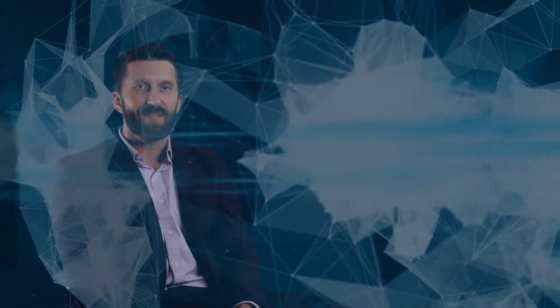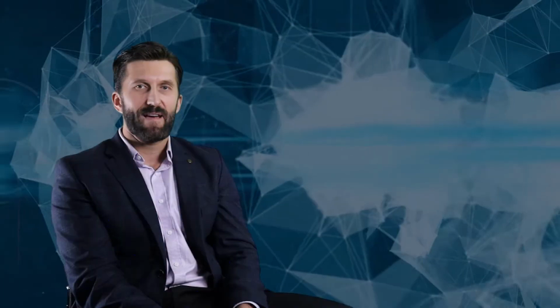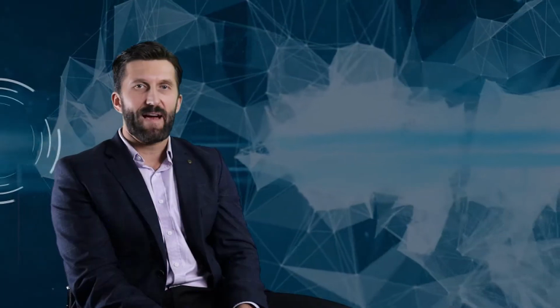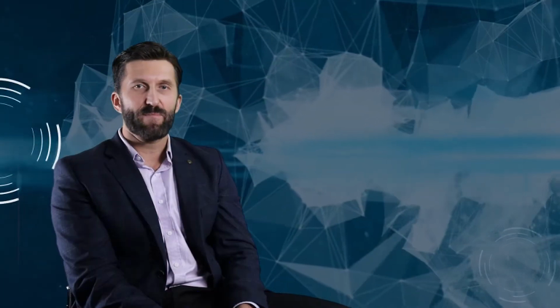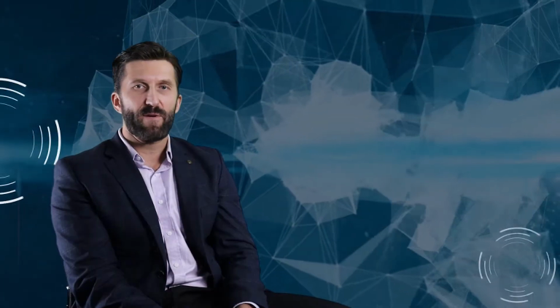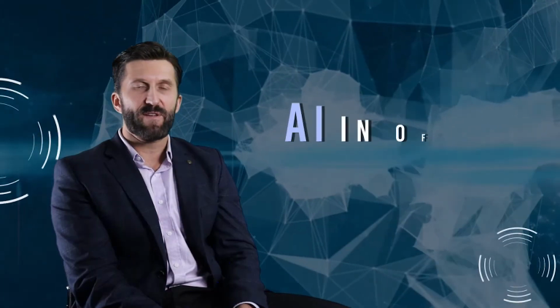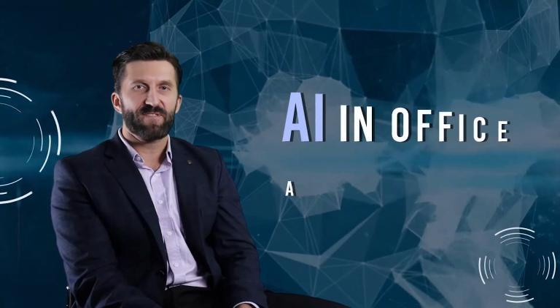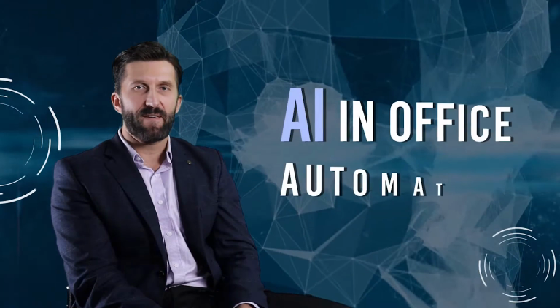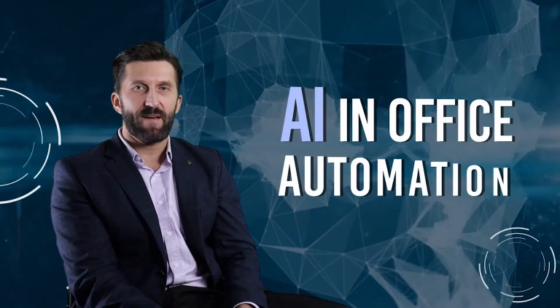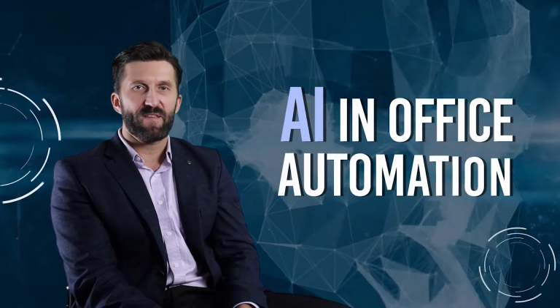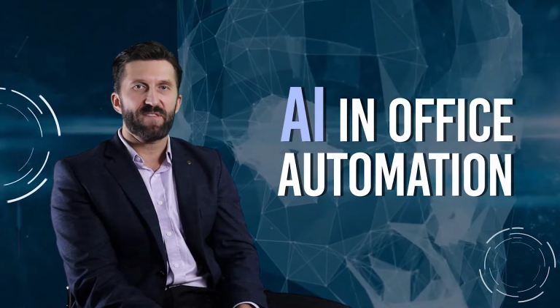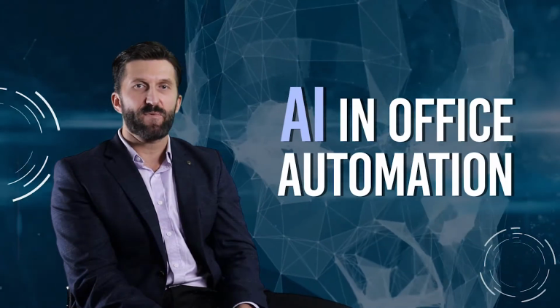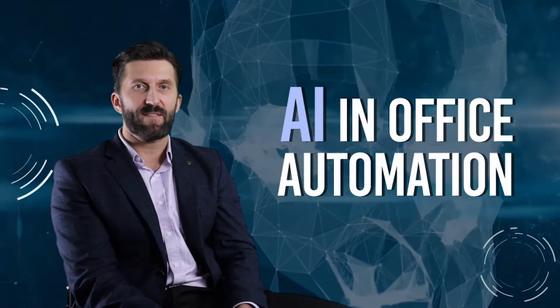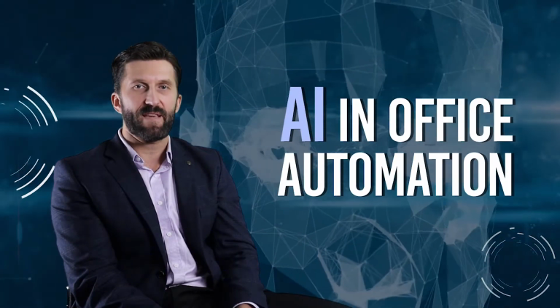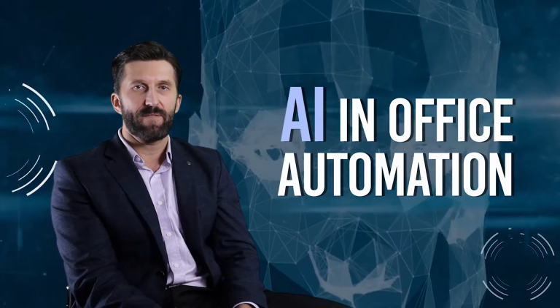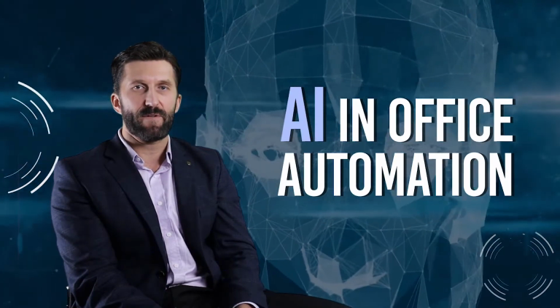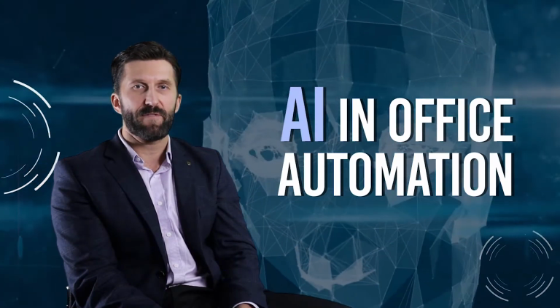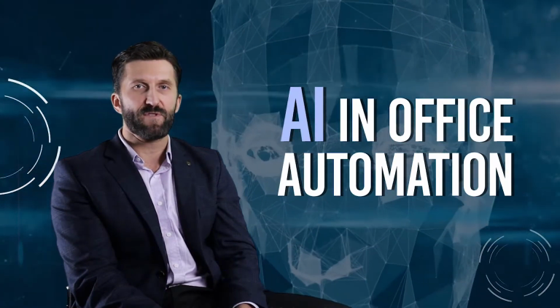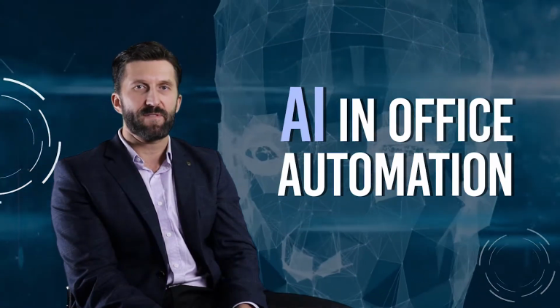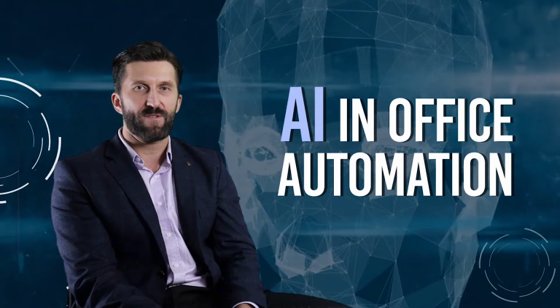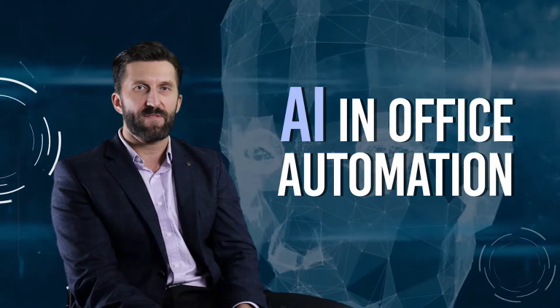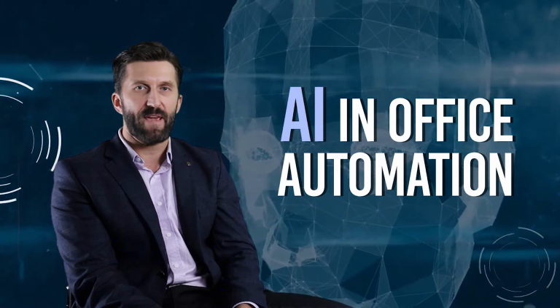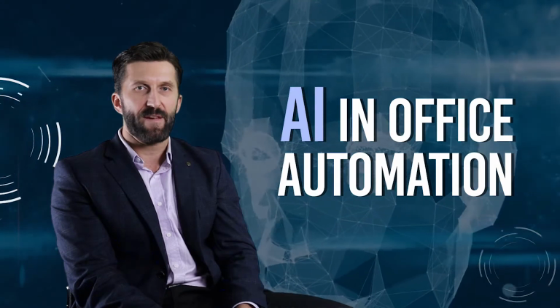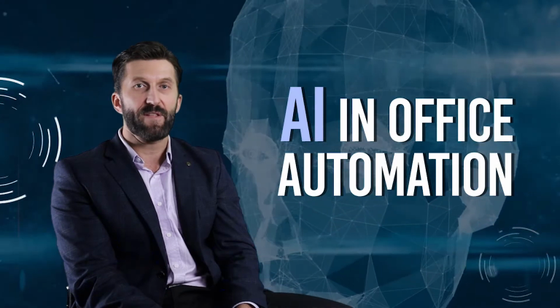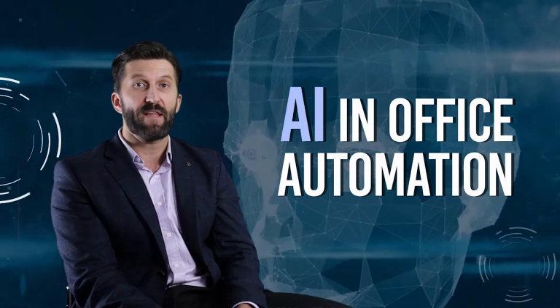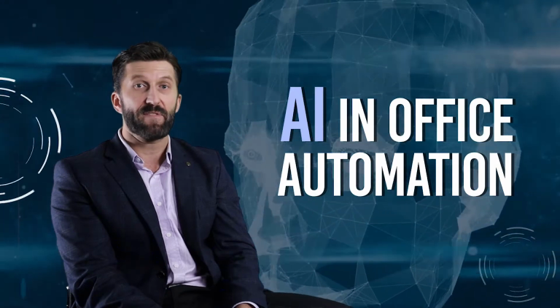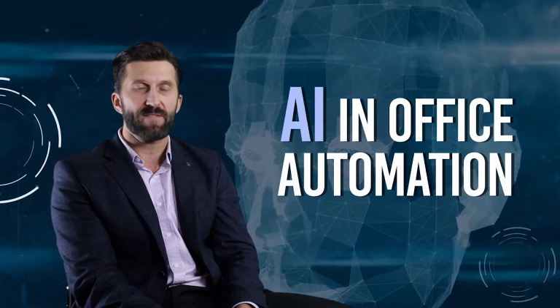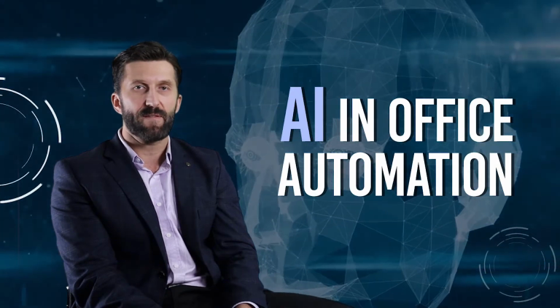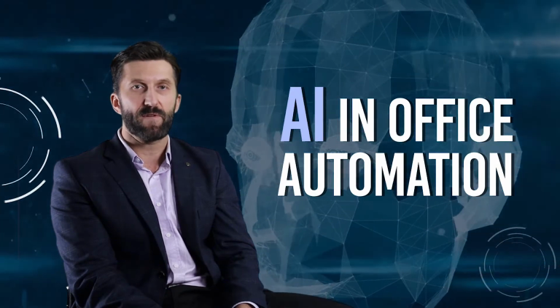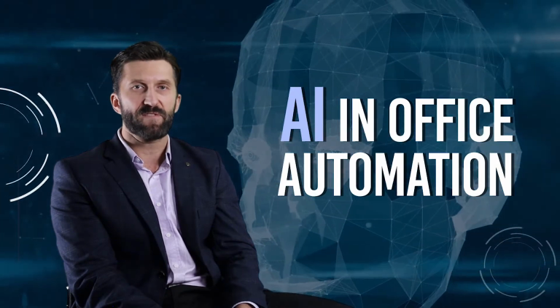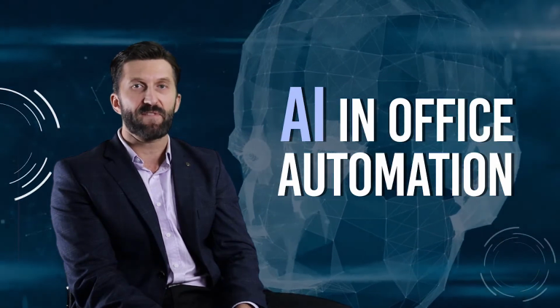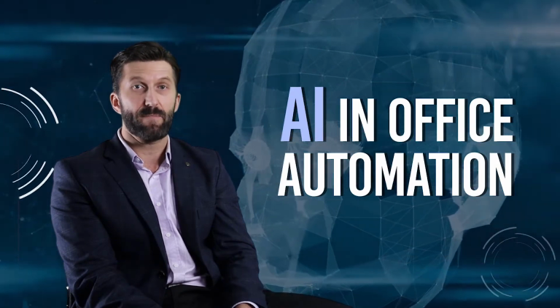Hi, I'm Konrad Konarski. I'm the Senior Practice Head for Artificial Intelligence and Internet of Things for VSoft Labs.